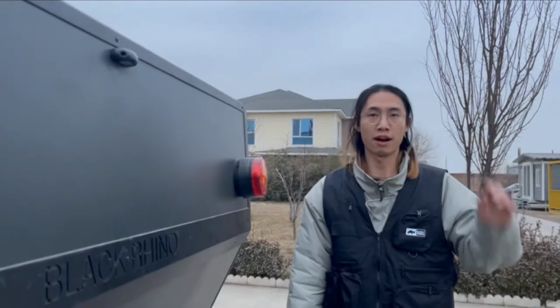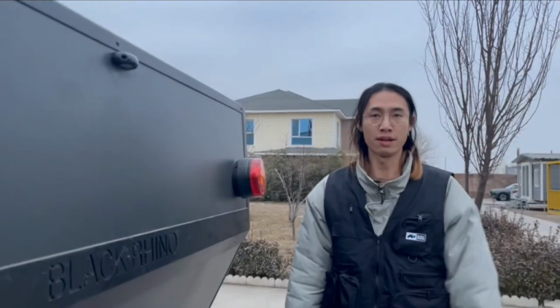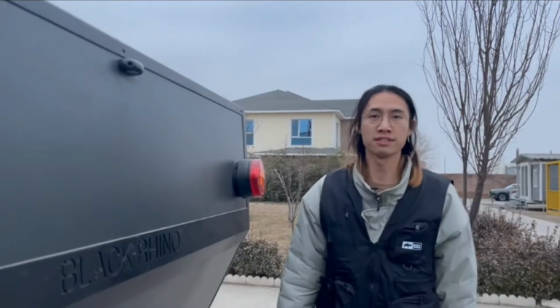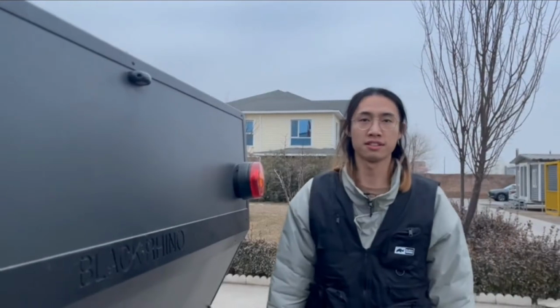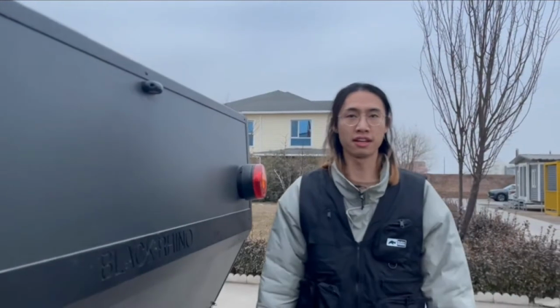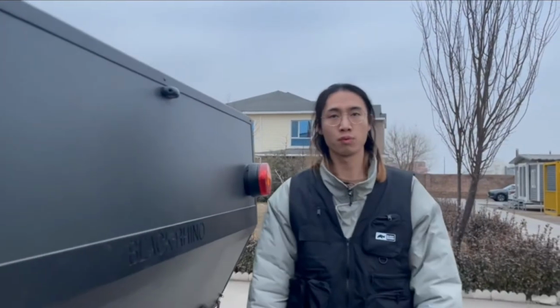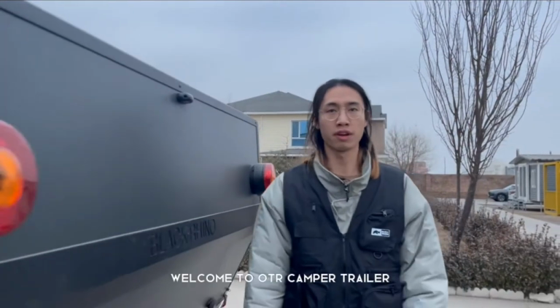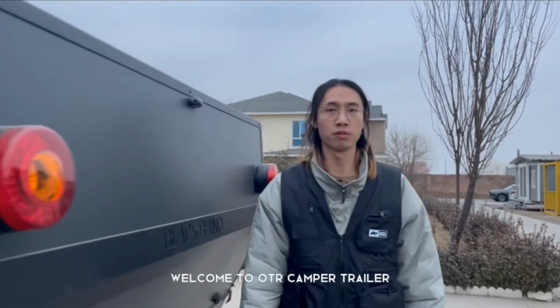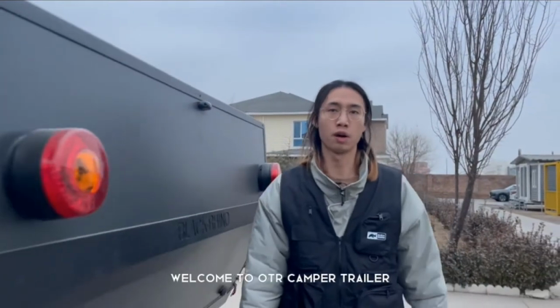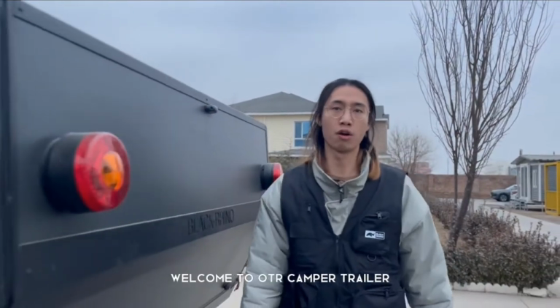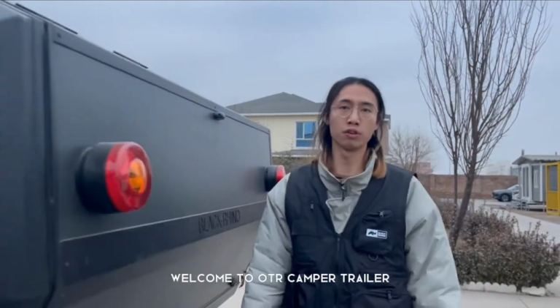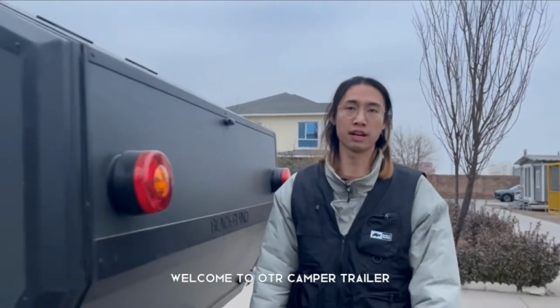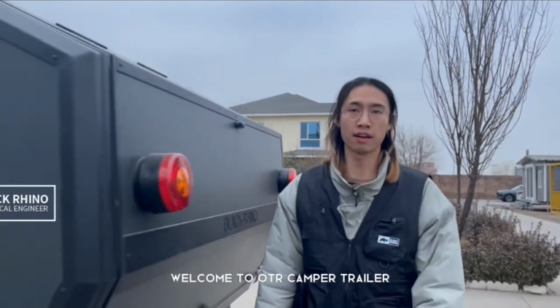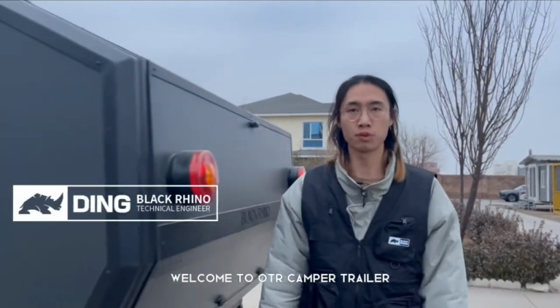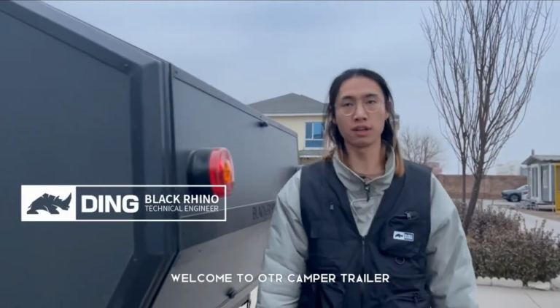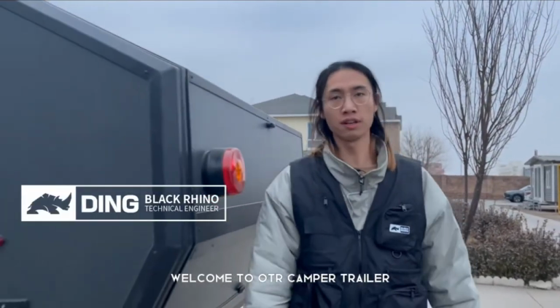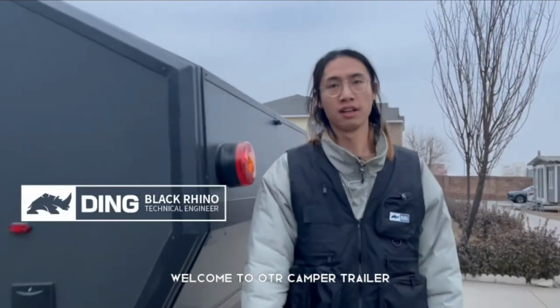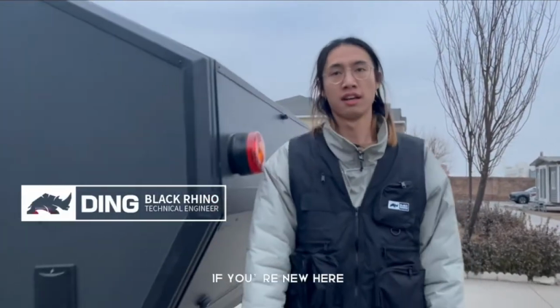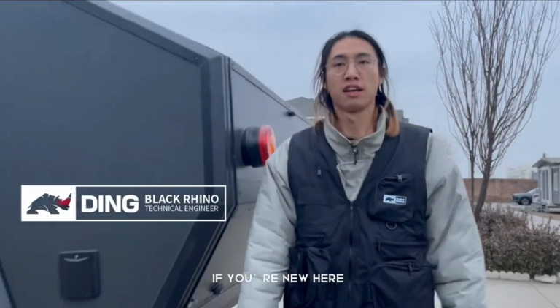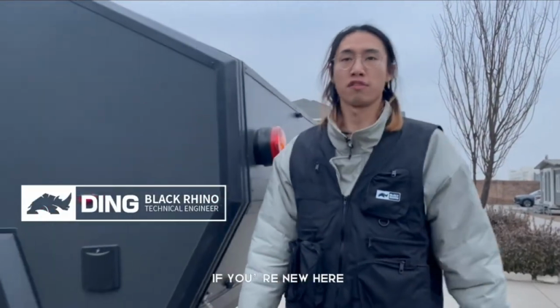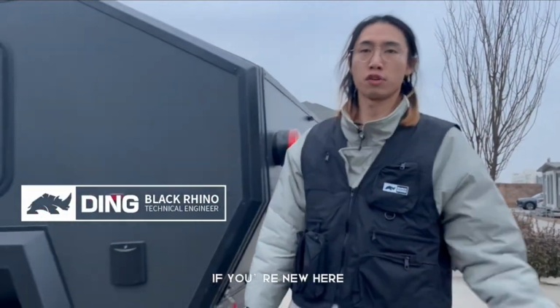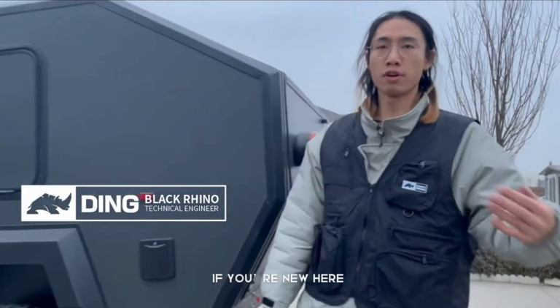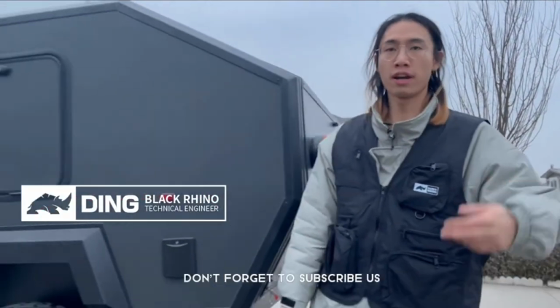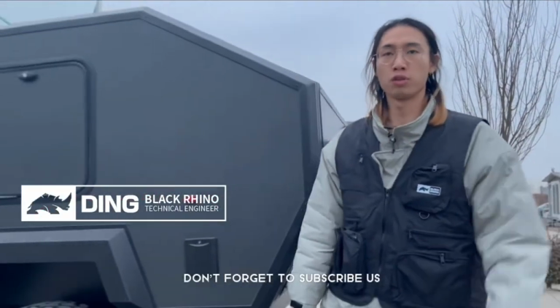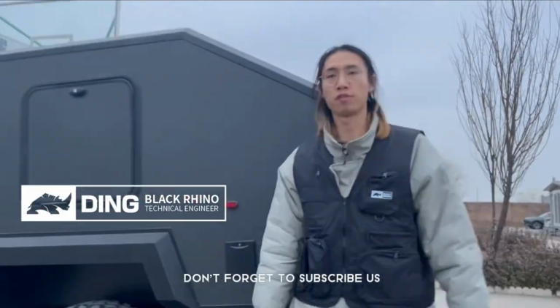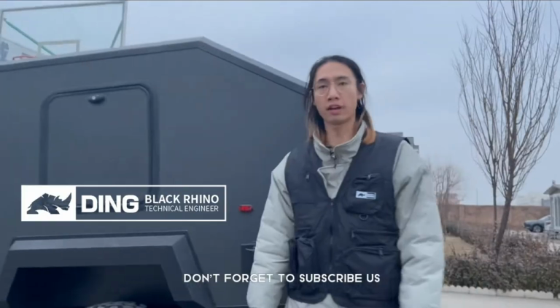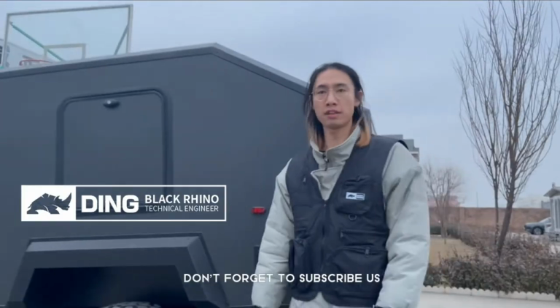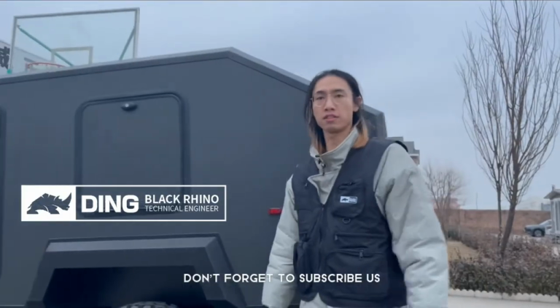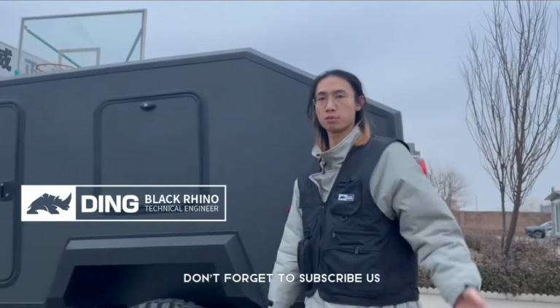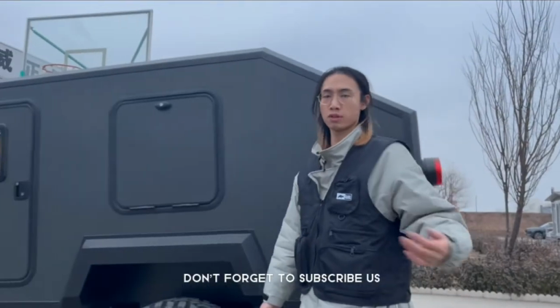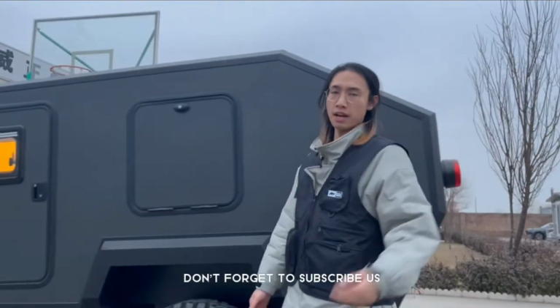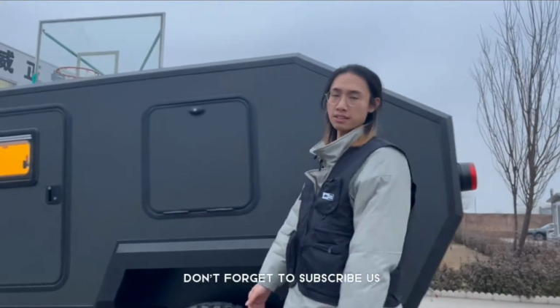Hi everyone, this is Ding. Welcome to our OTI cam trailer. If you're new here, don't forget to subscribe to the channel.